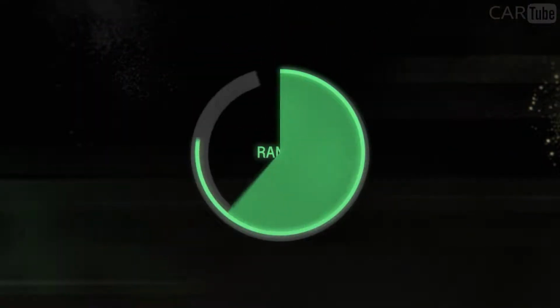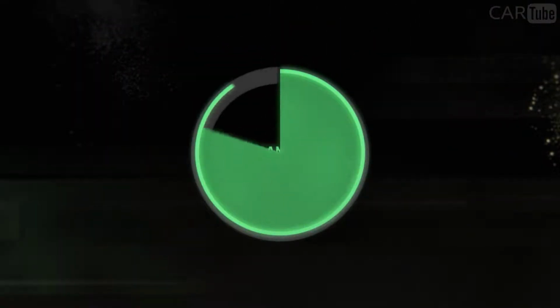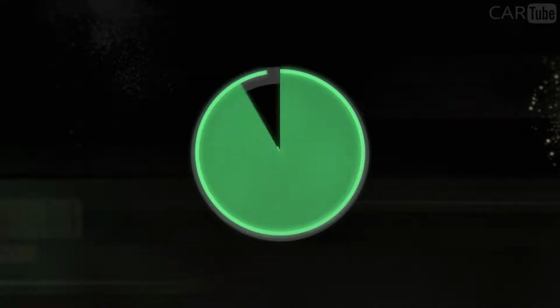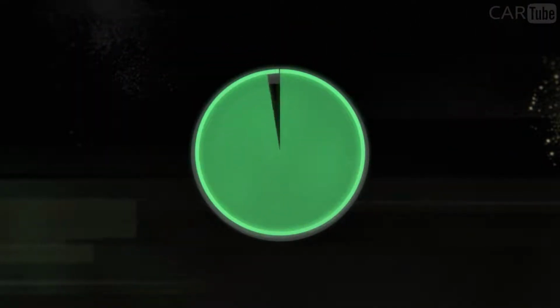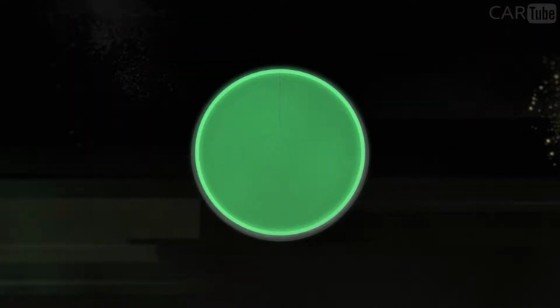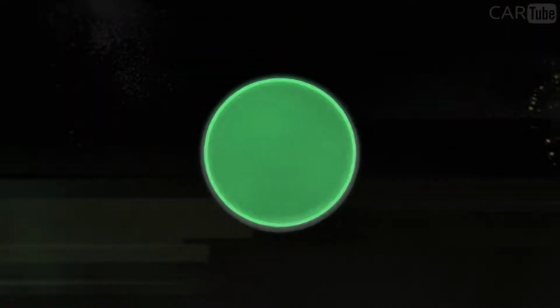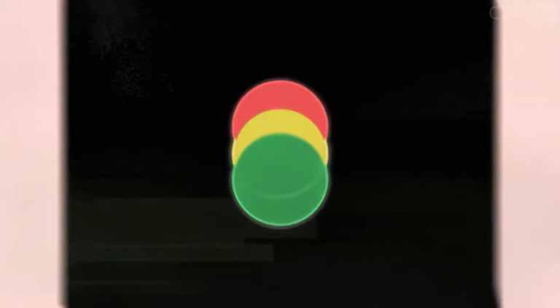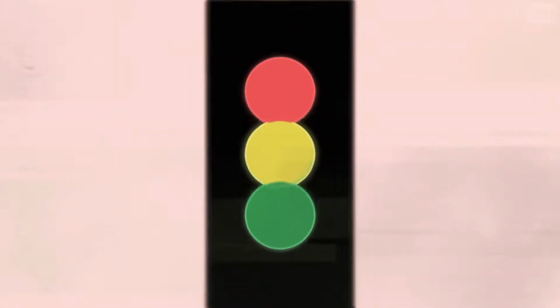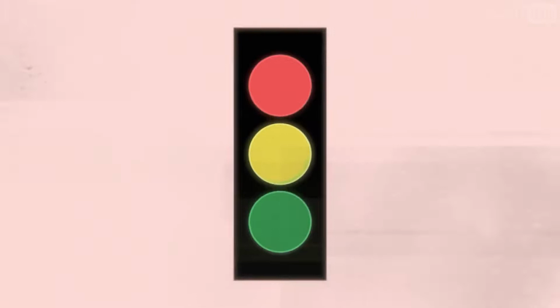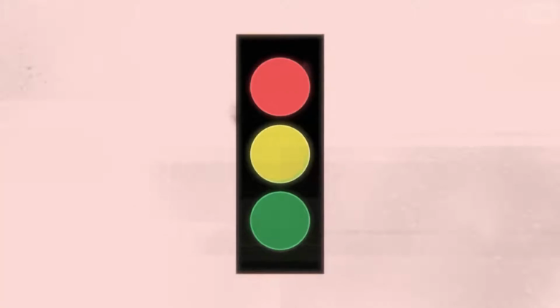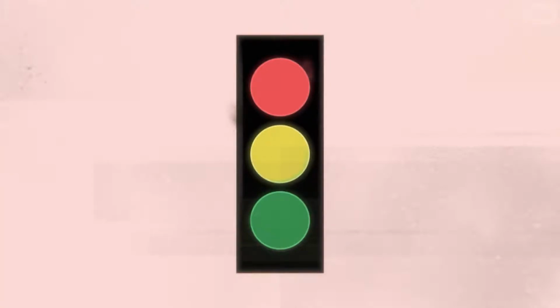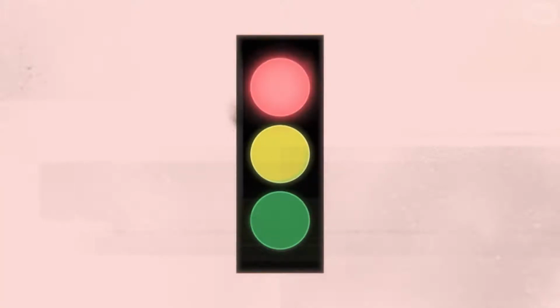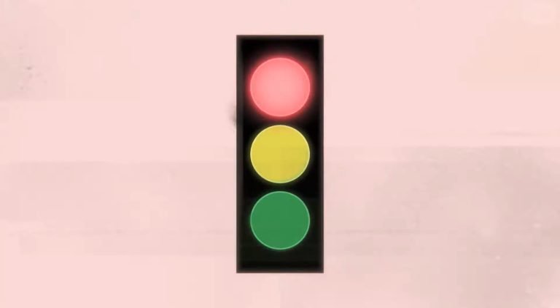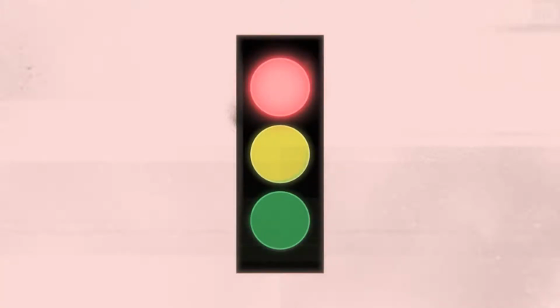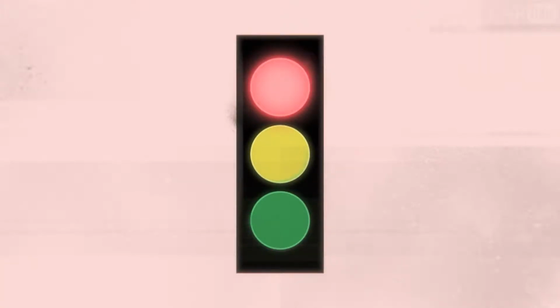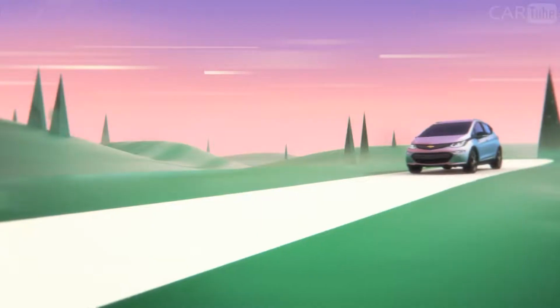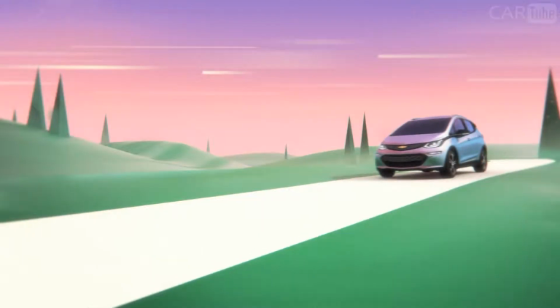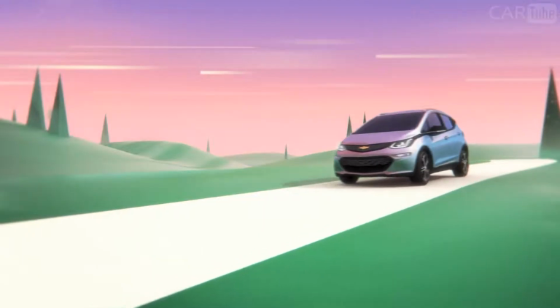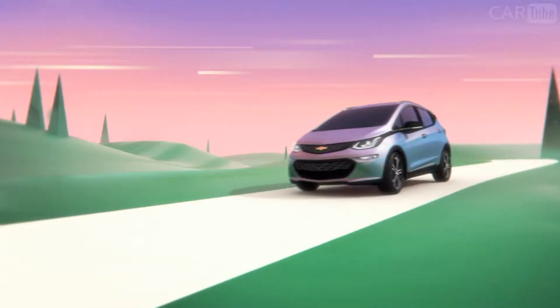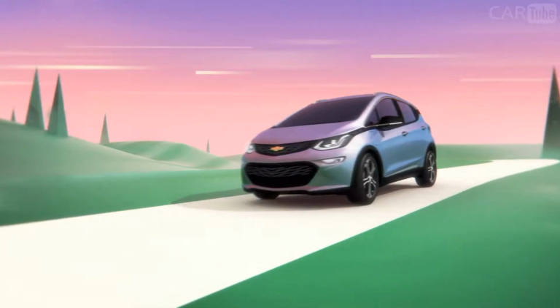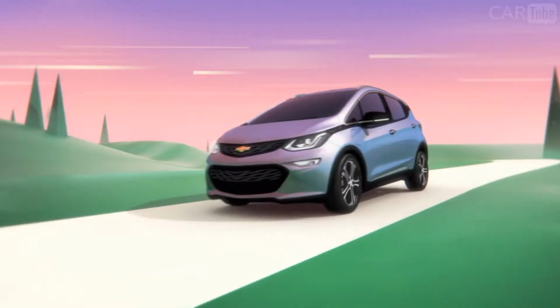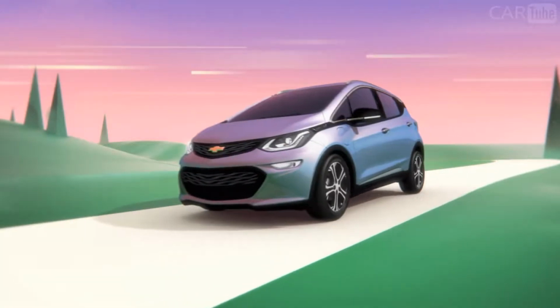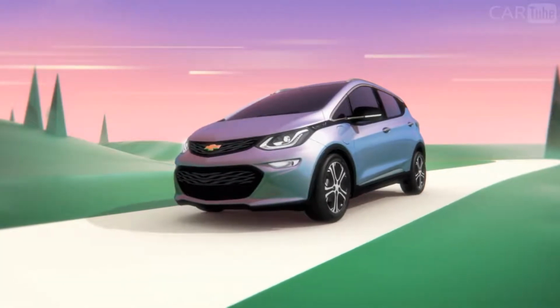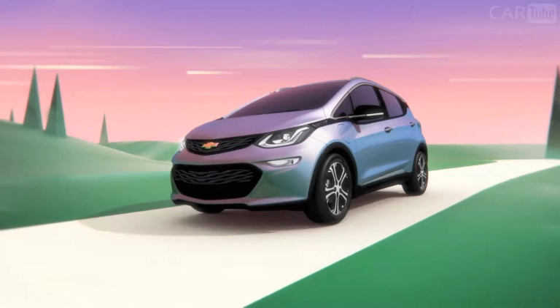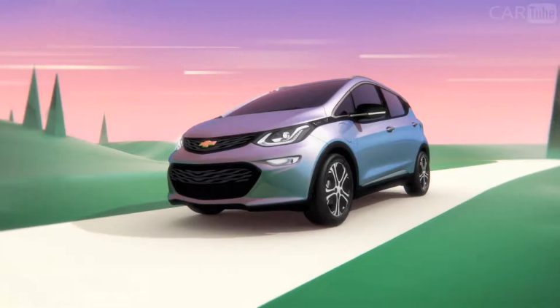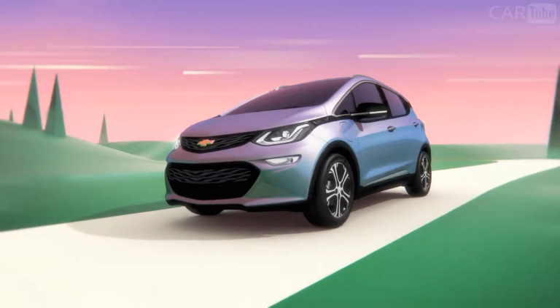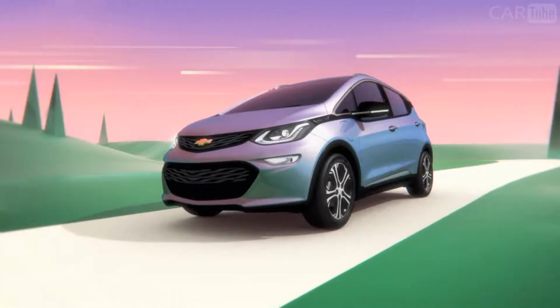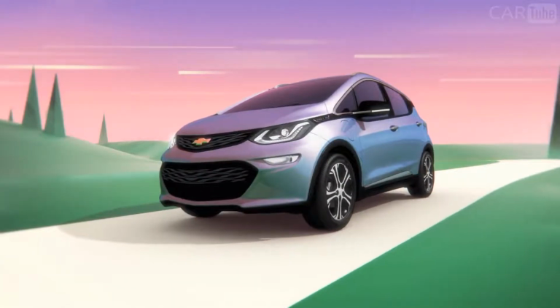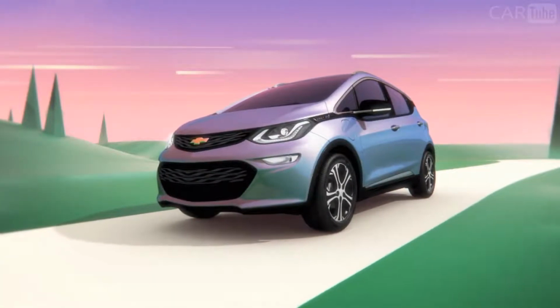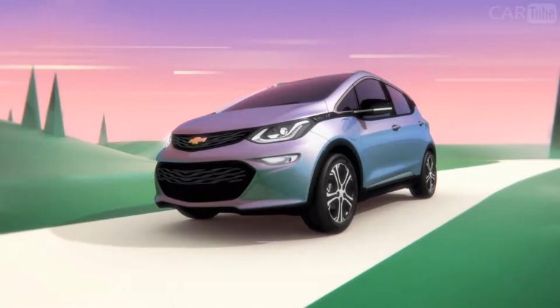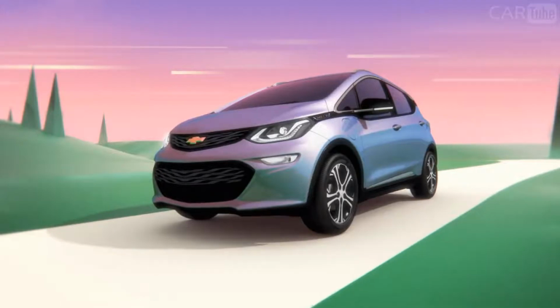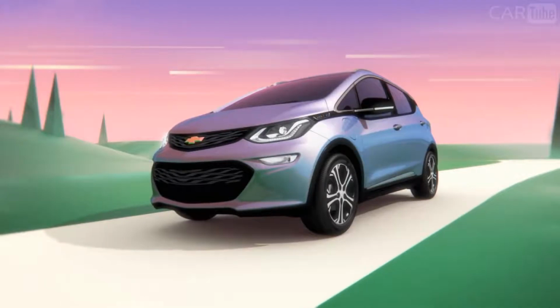Of course, you must use your brake pedal if you need to stop immediately. It's one more way Bolt EV puts the power of efficiency in your hands.